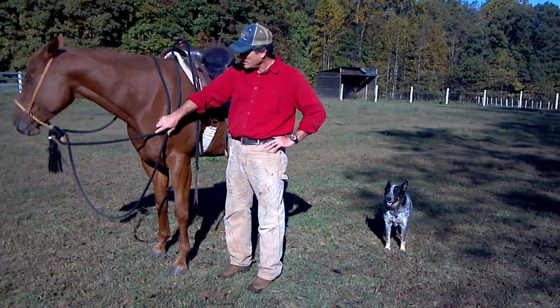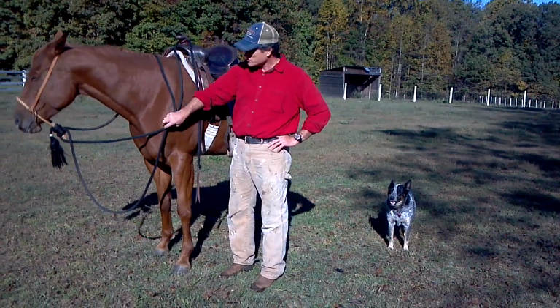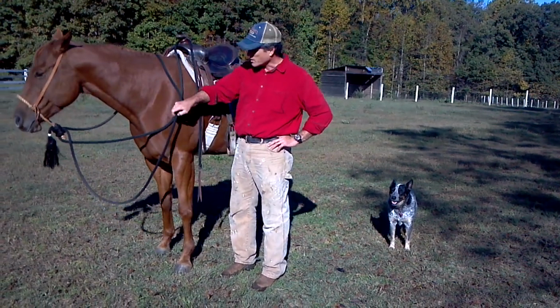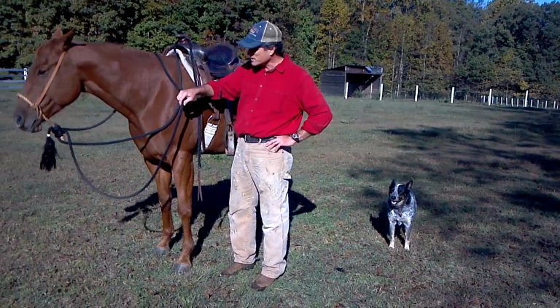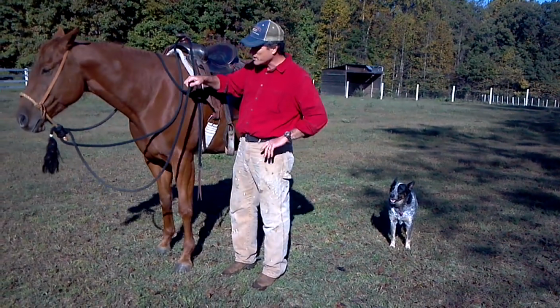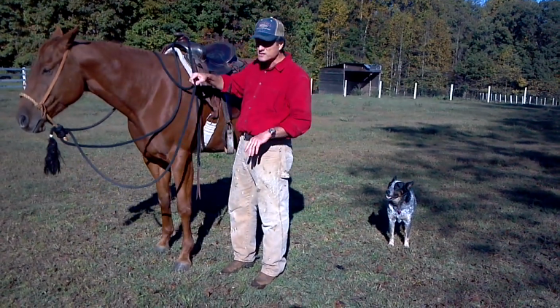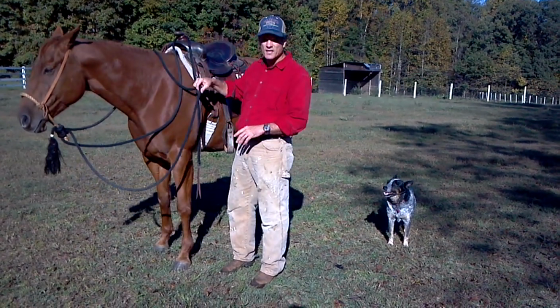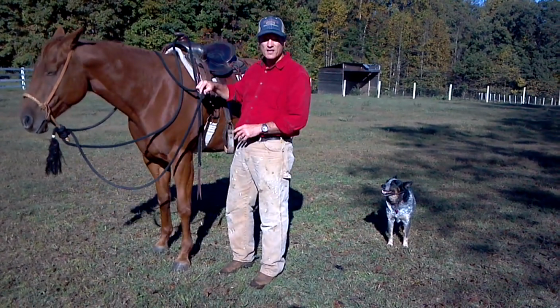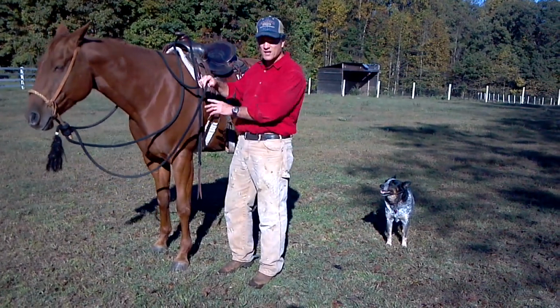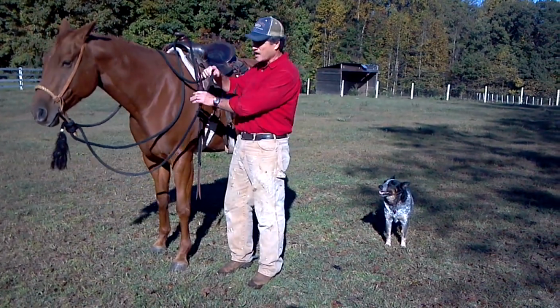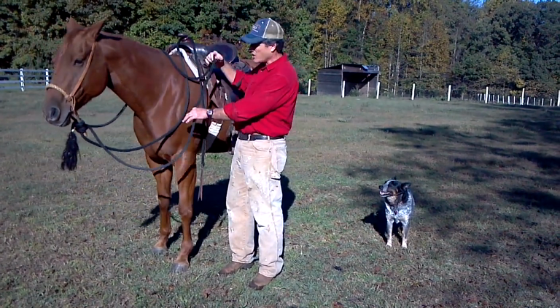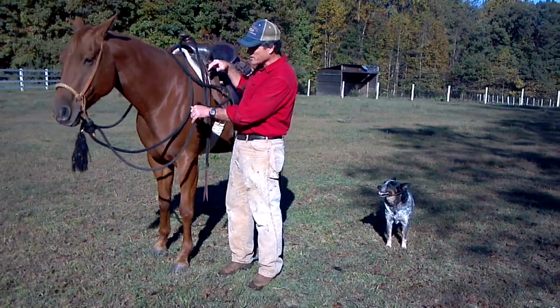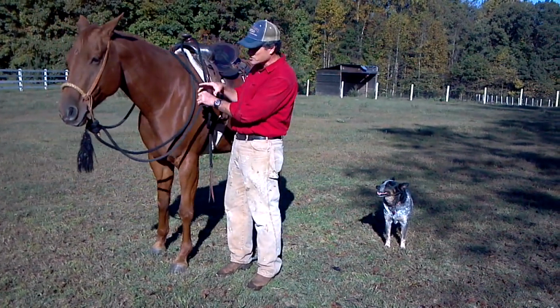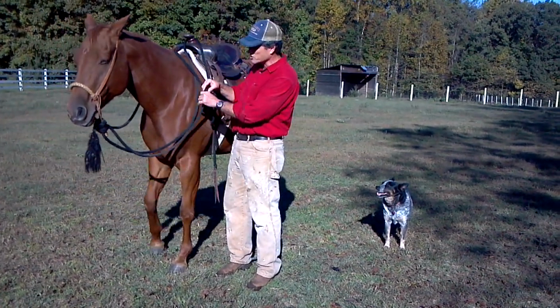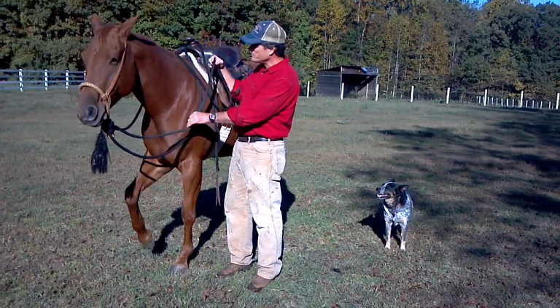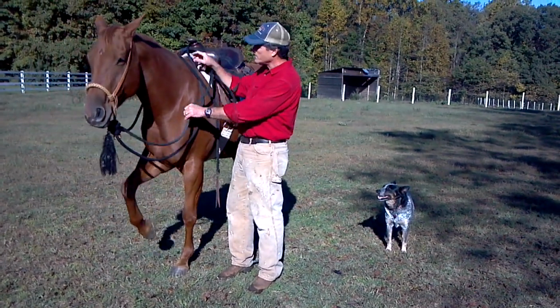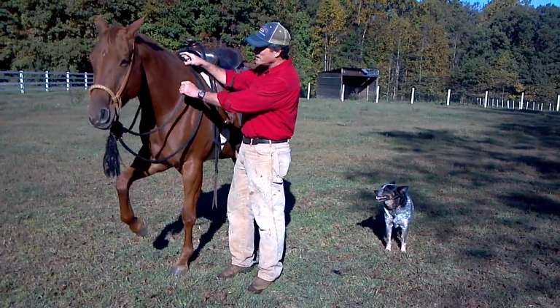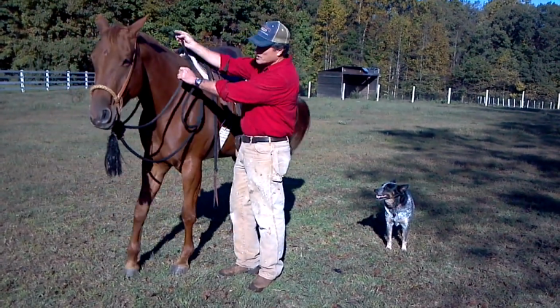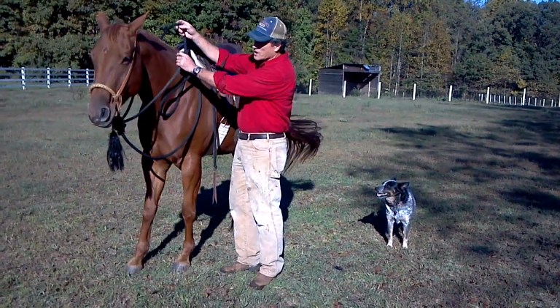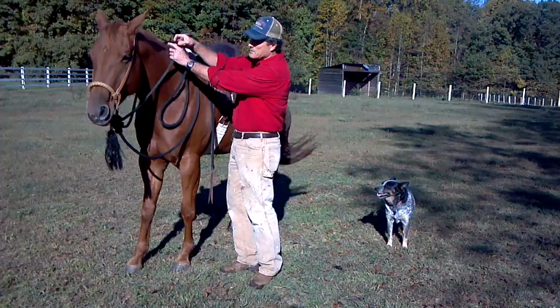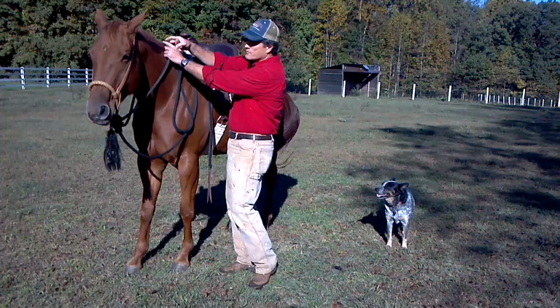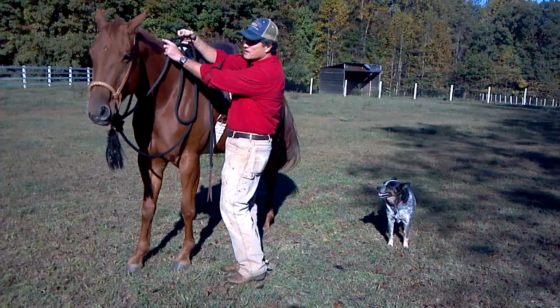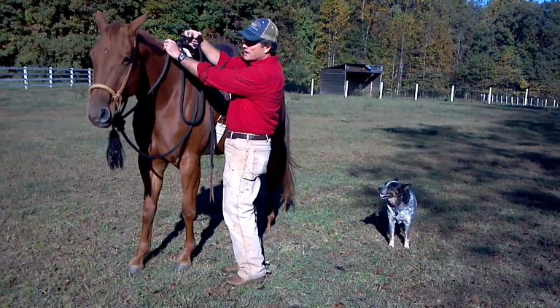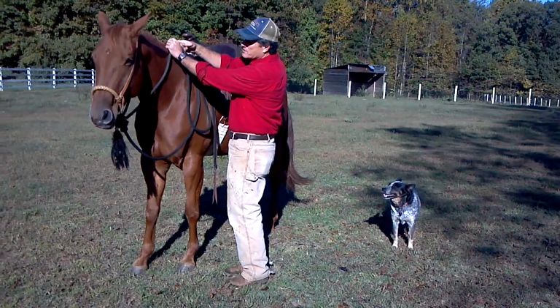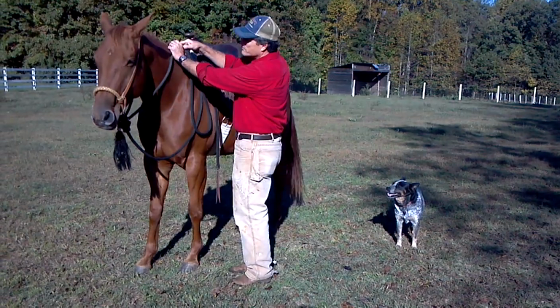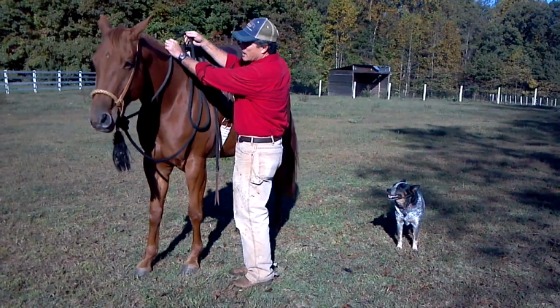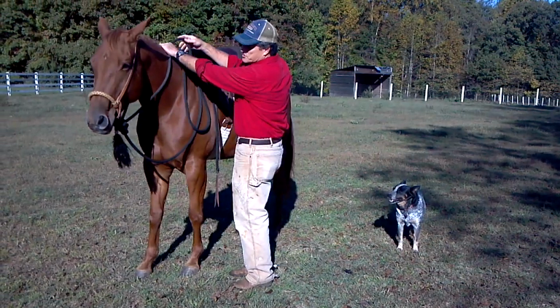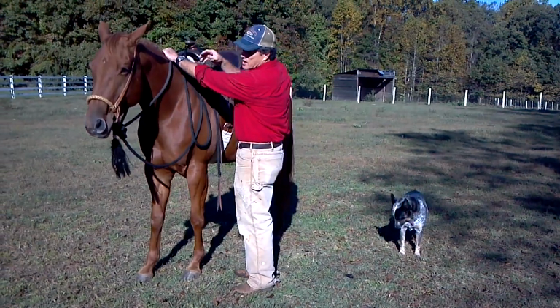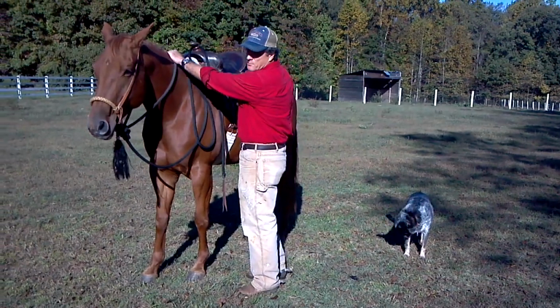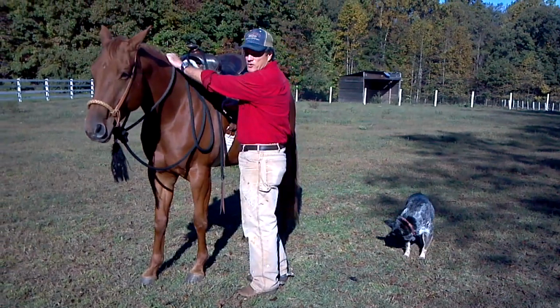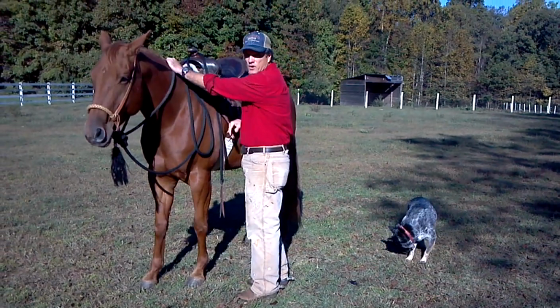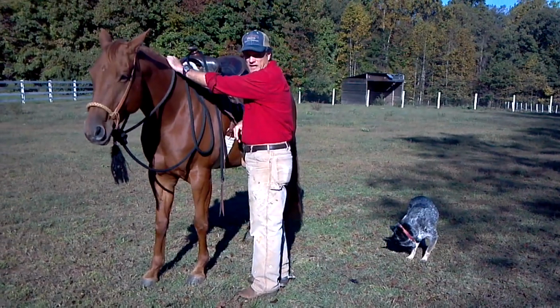So one of the things that I always do when I'm getting ready to mount, I'll snug up on the reins.